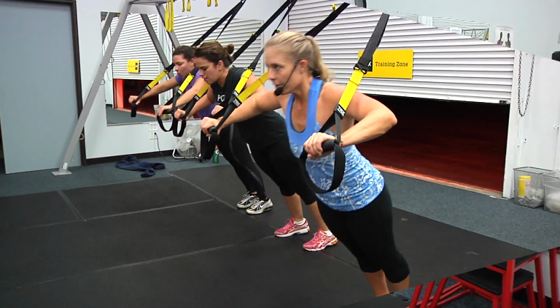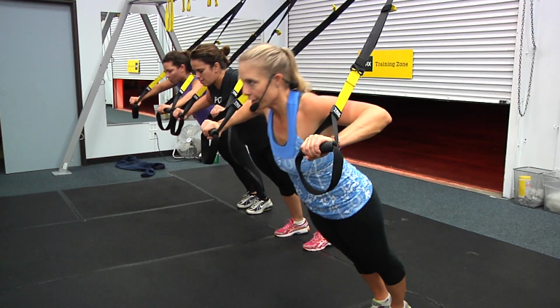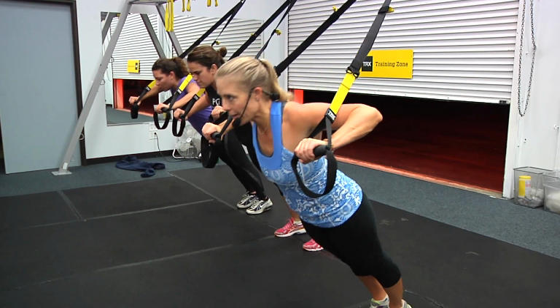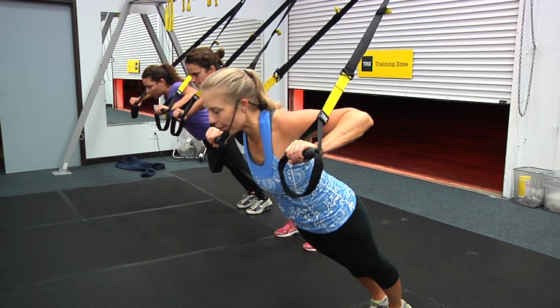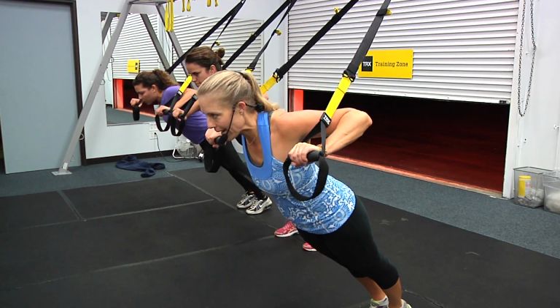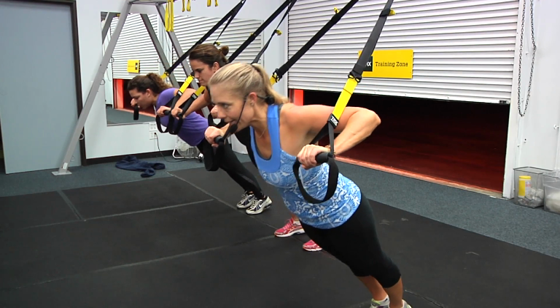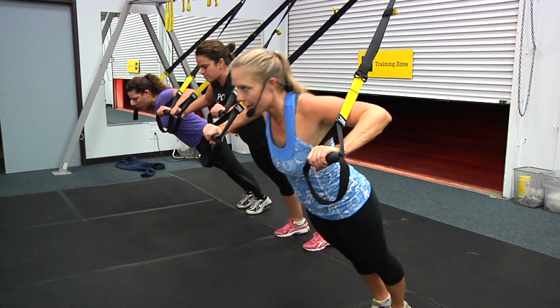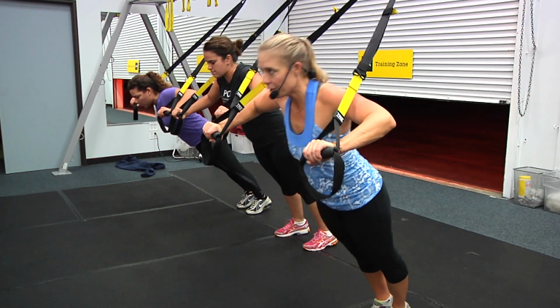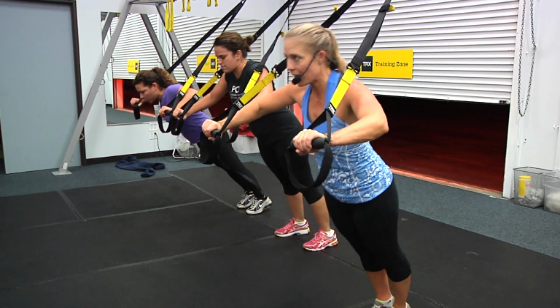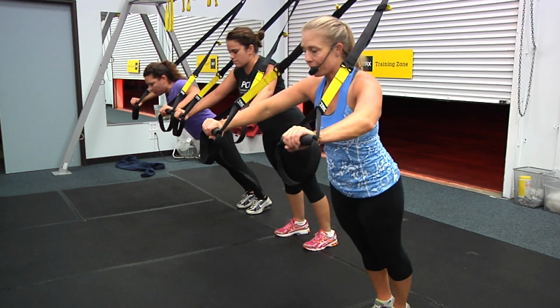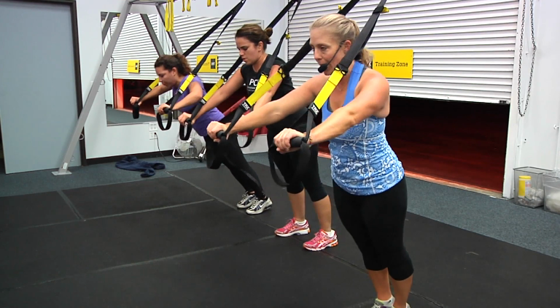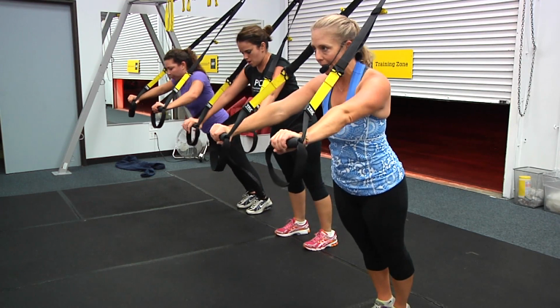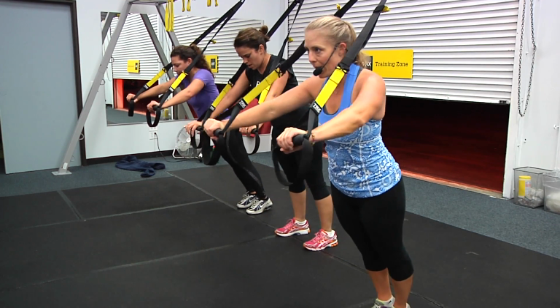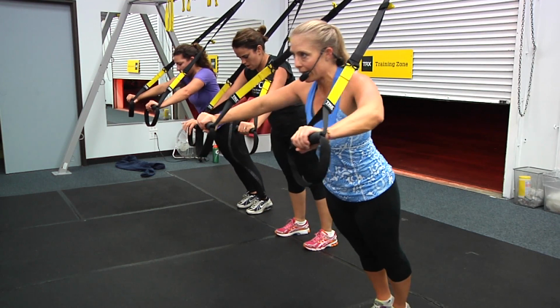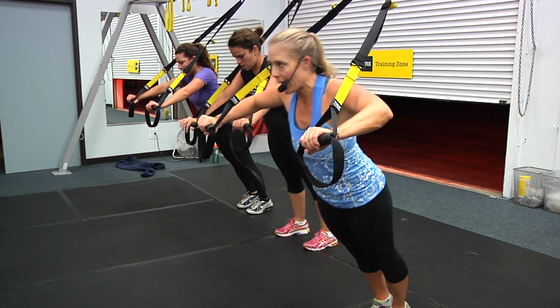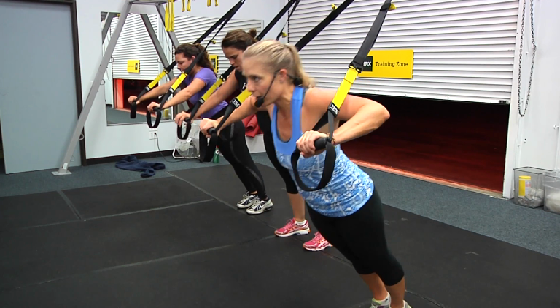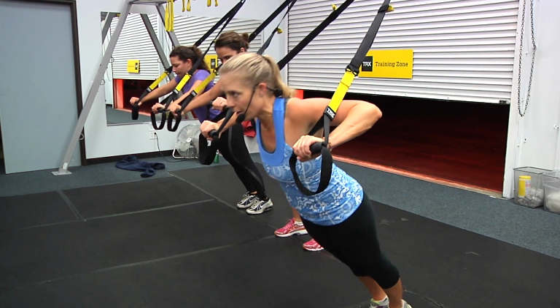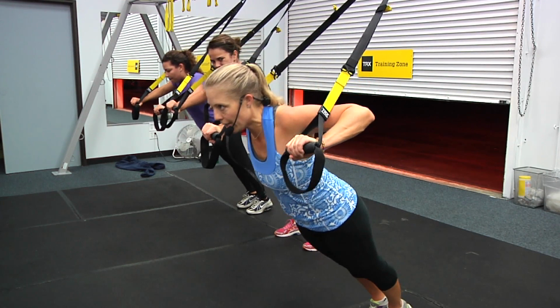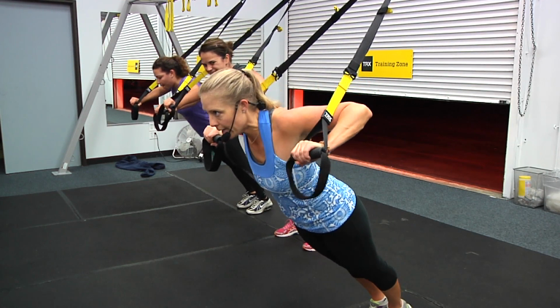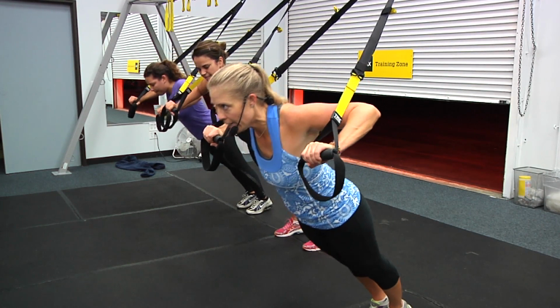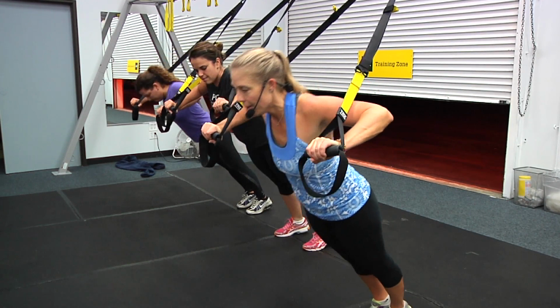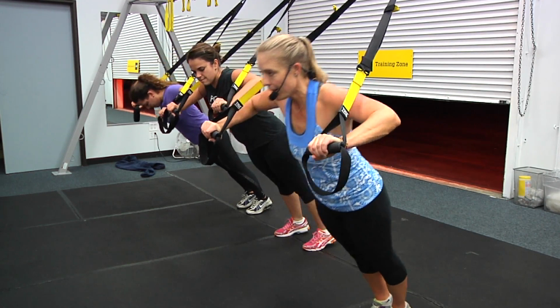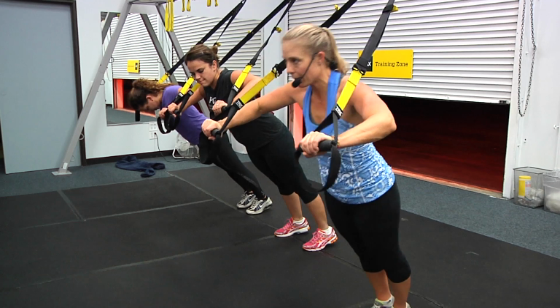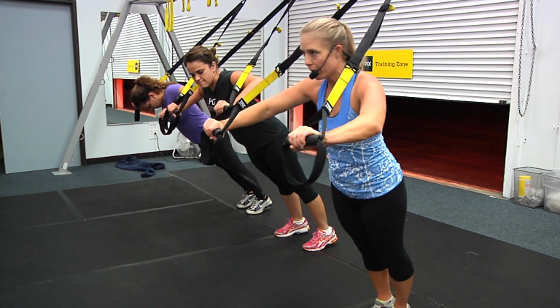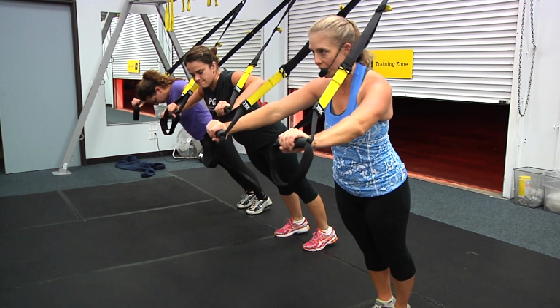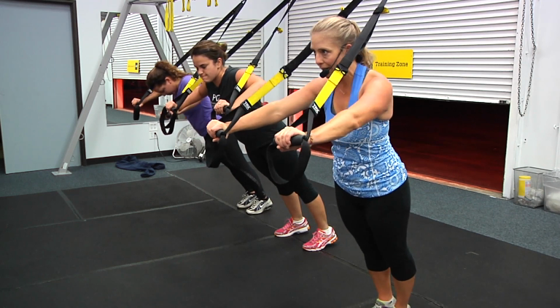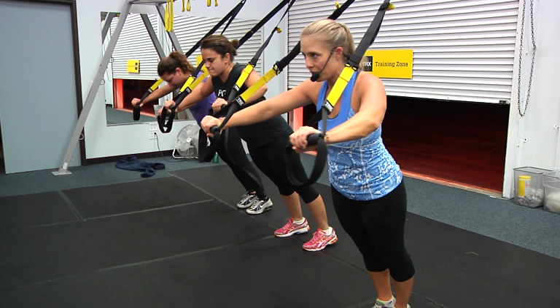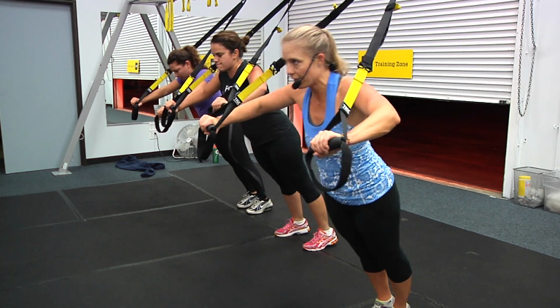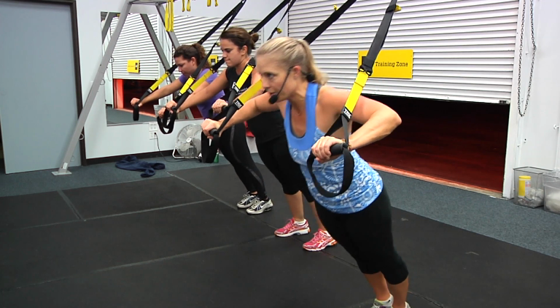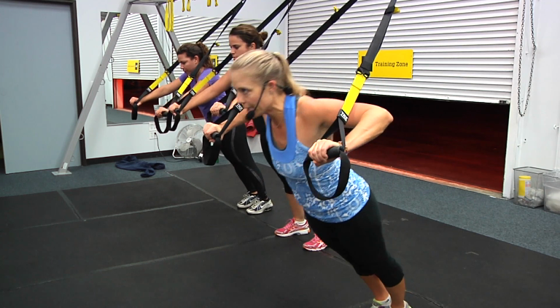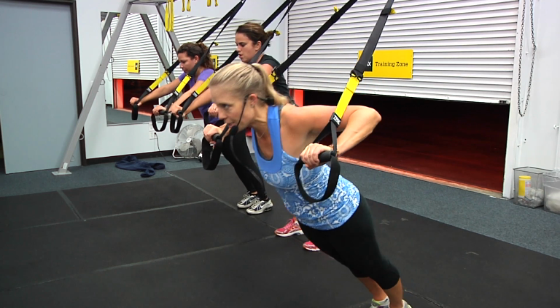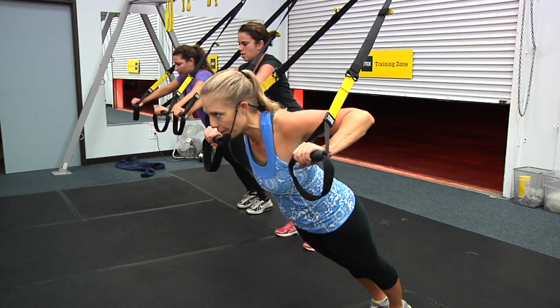Figure out right now if you've got the right body angle. Make it more challenging if you need to.